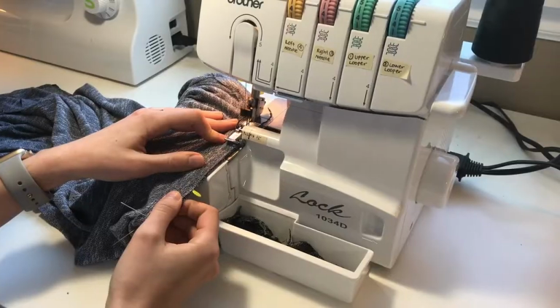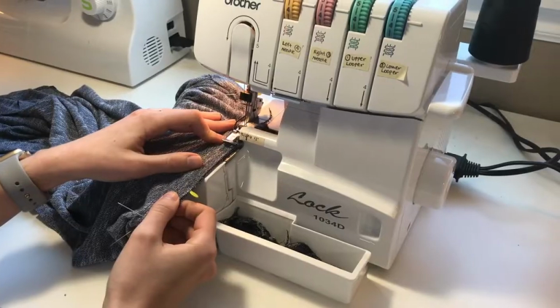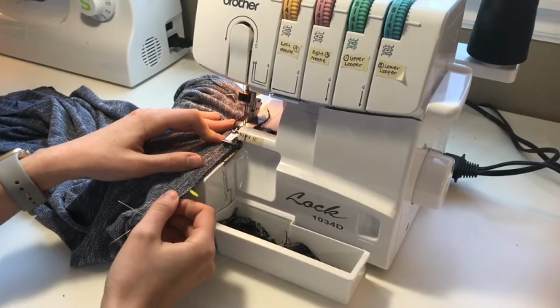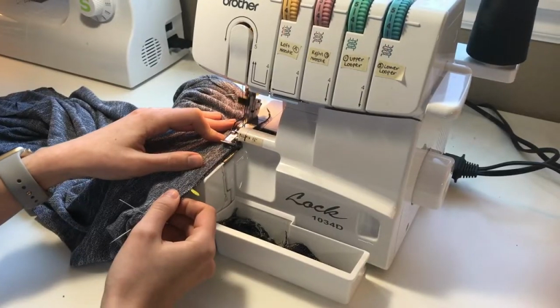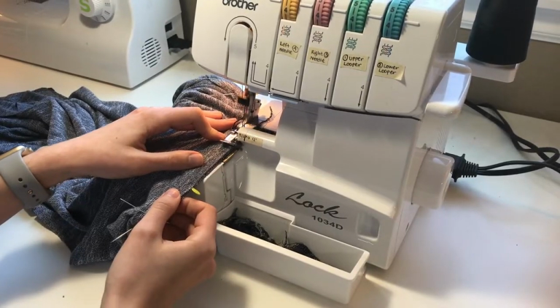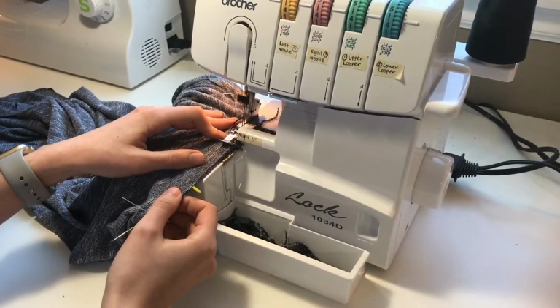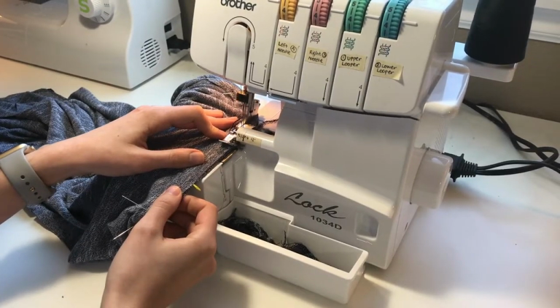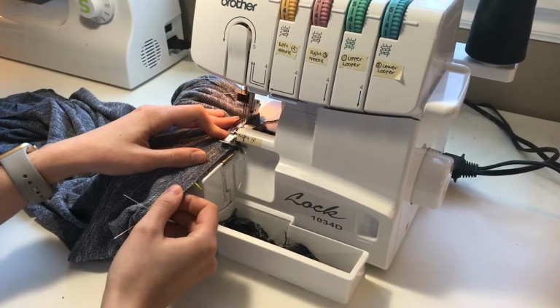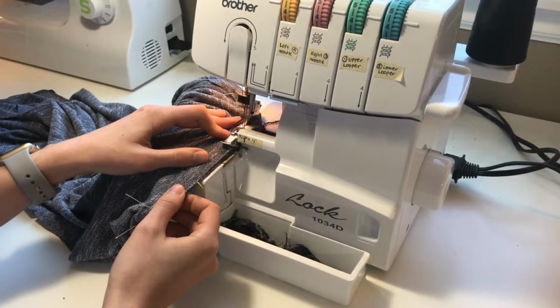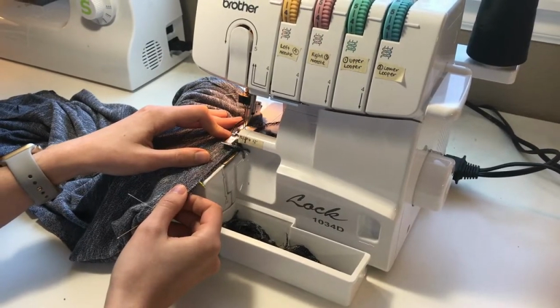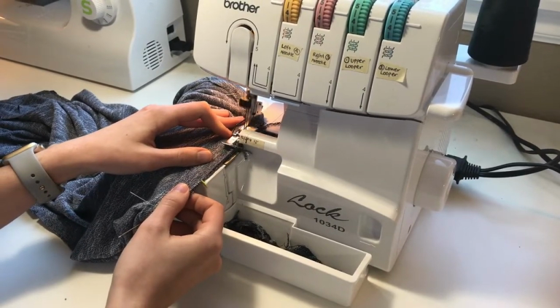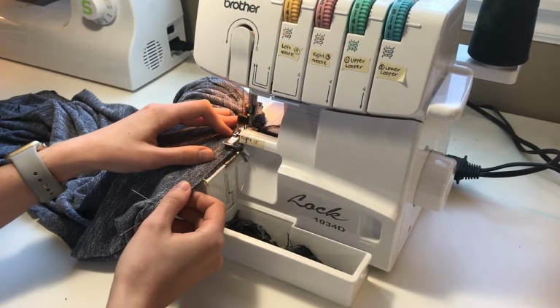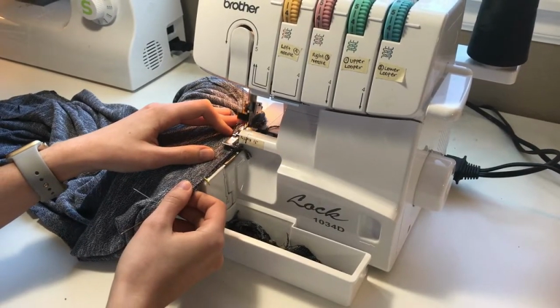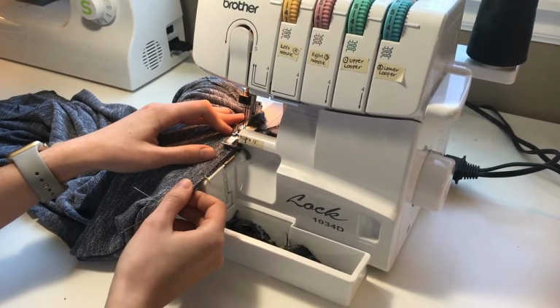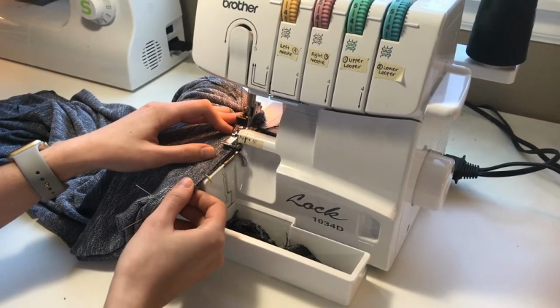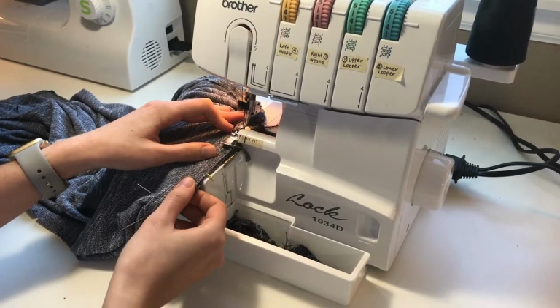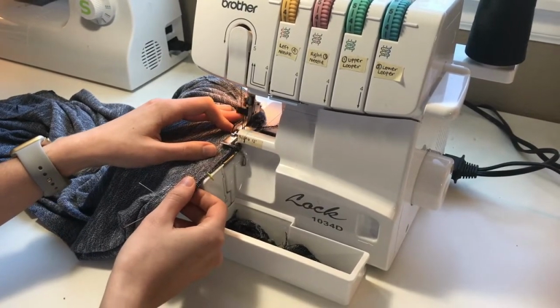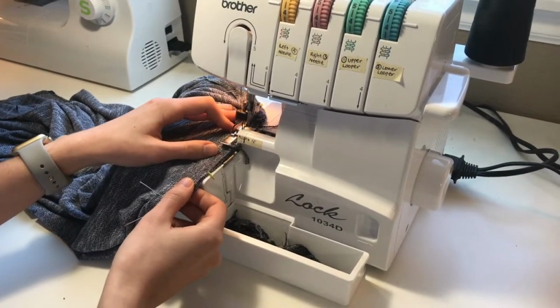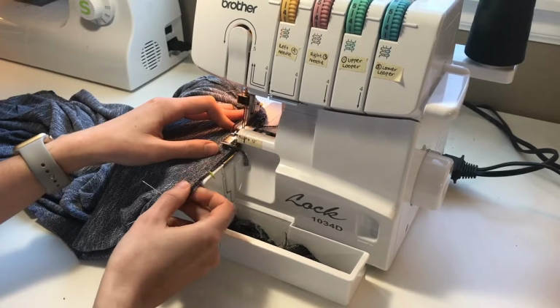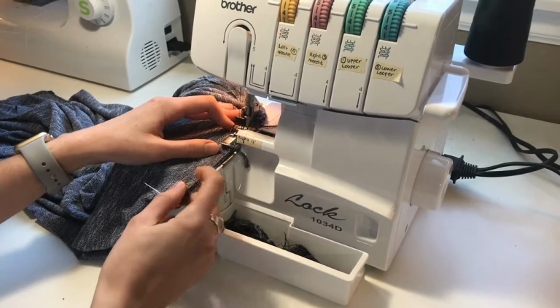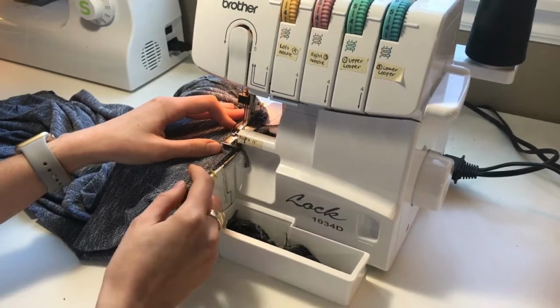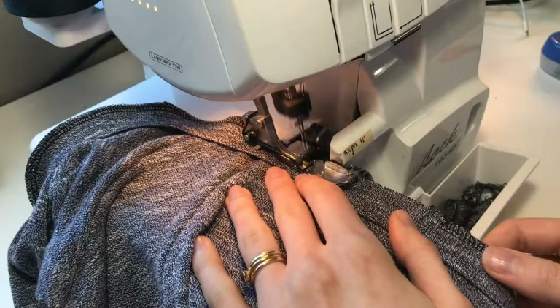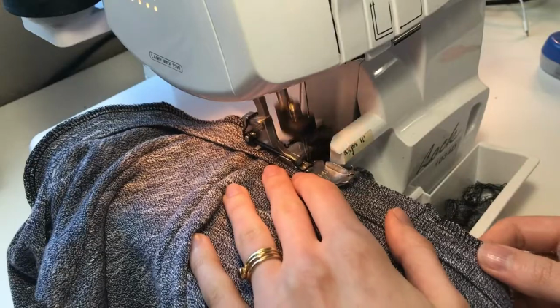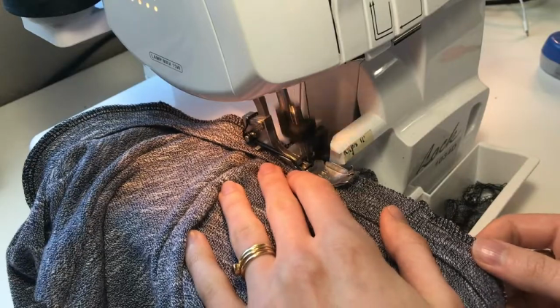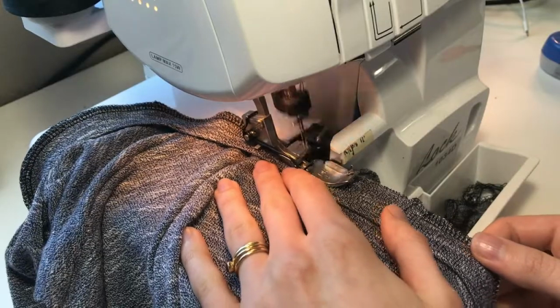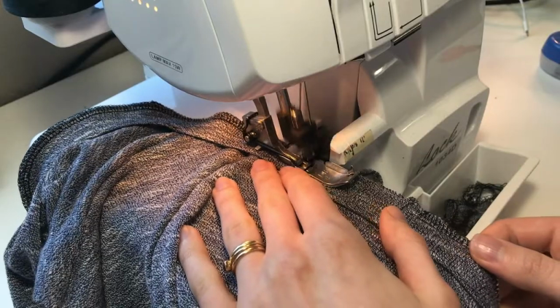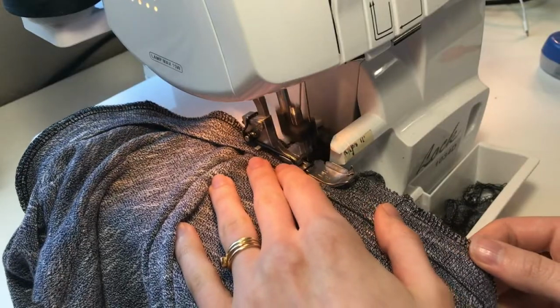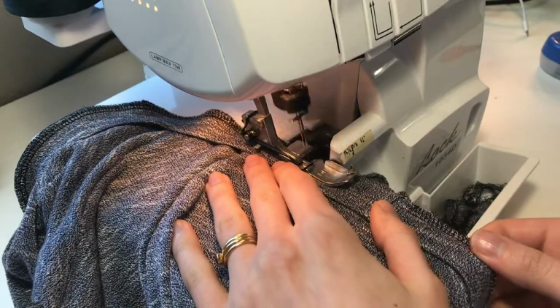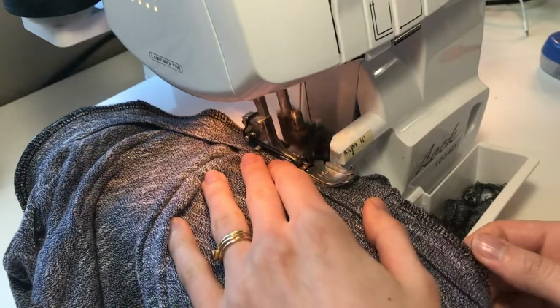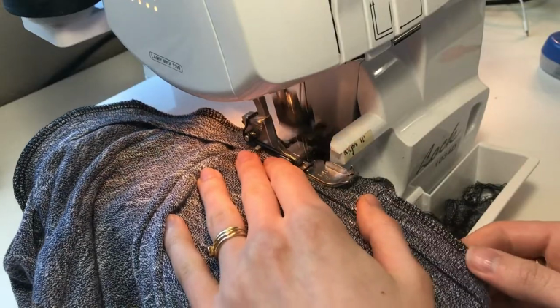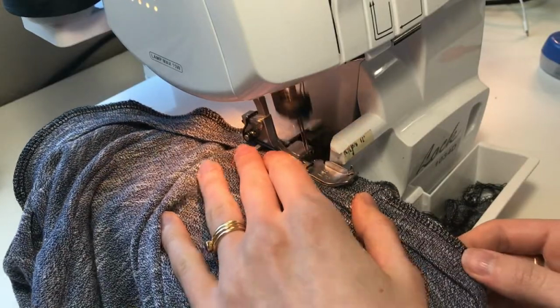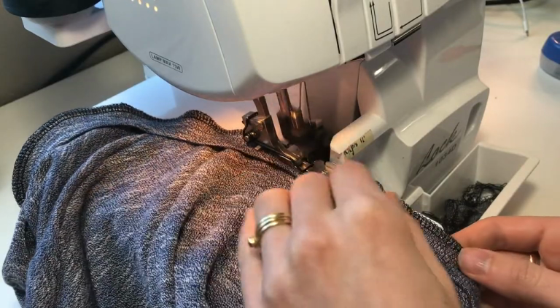Sew slowly and carefully, pausing to remove pins and making sure that you don't have any extra fabric bunched underneath.